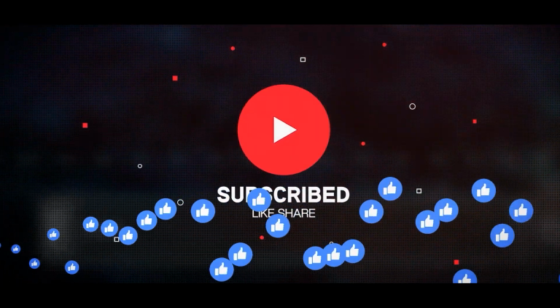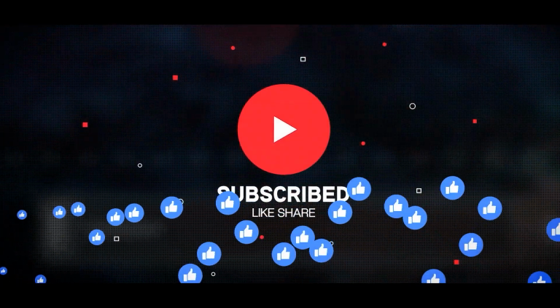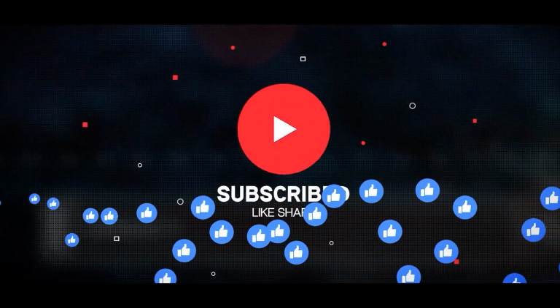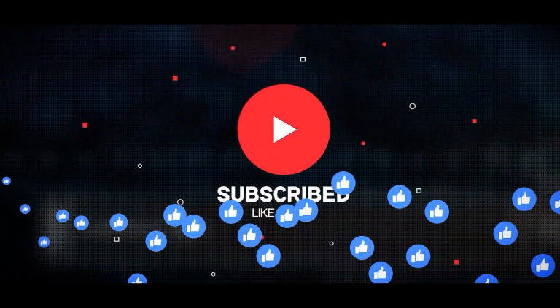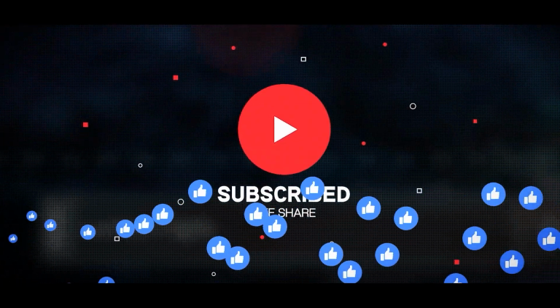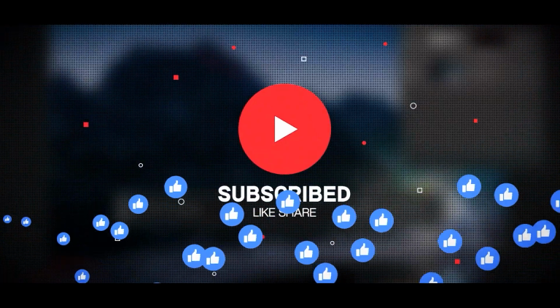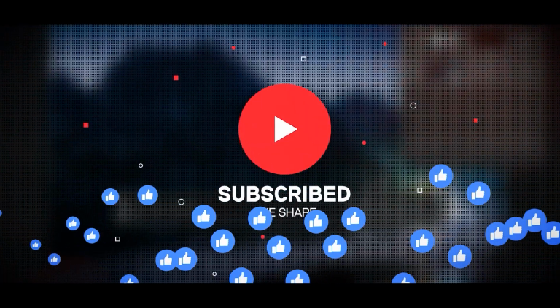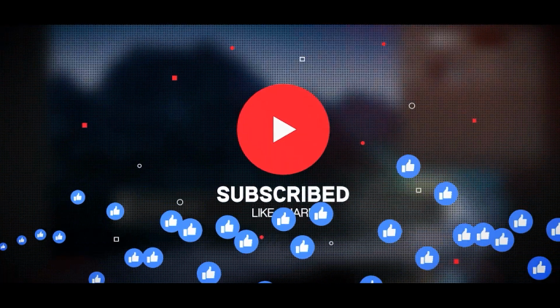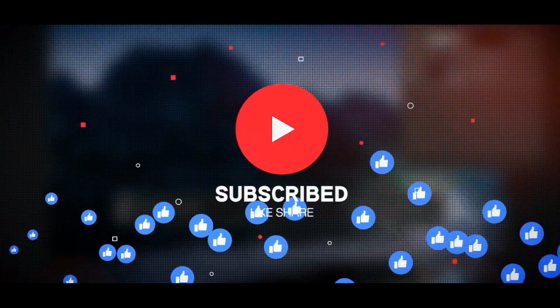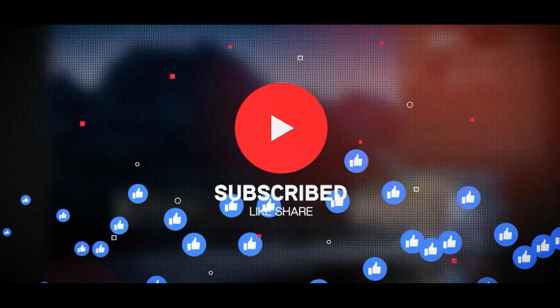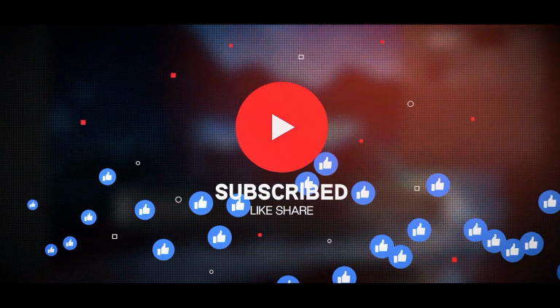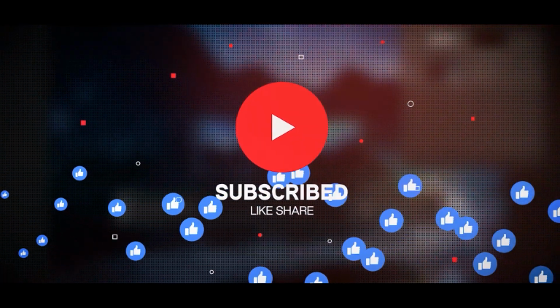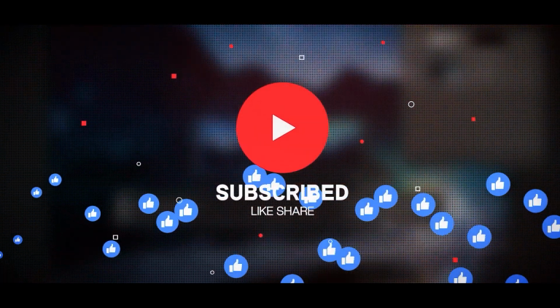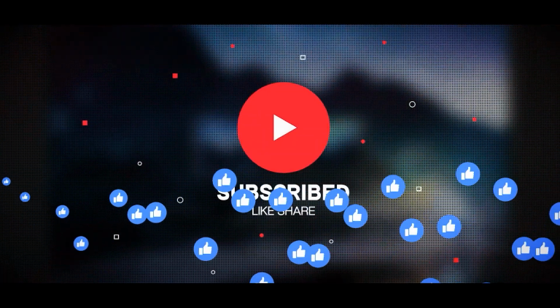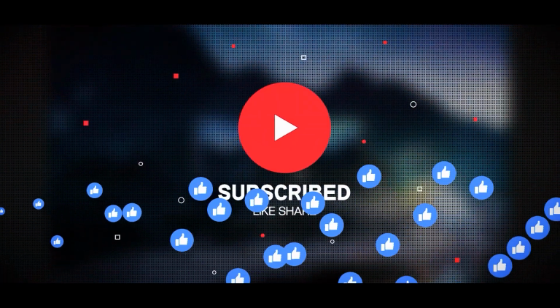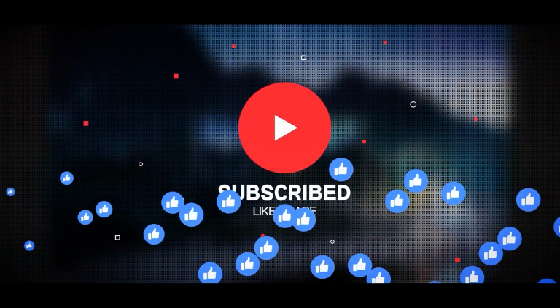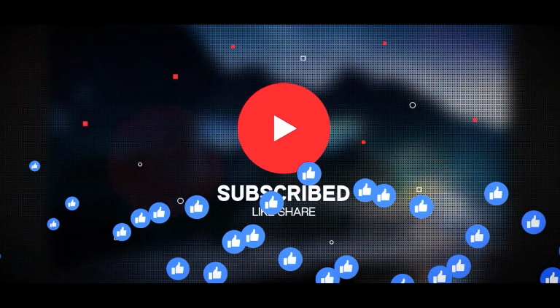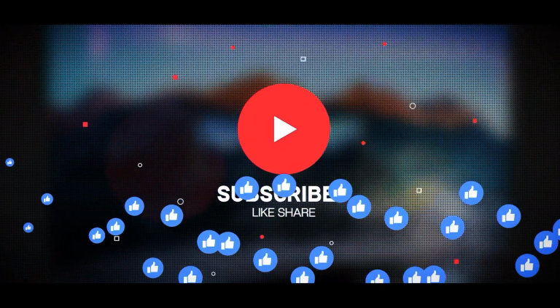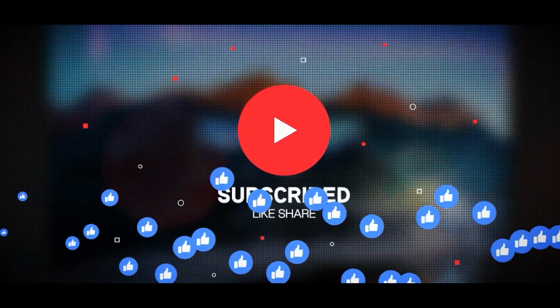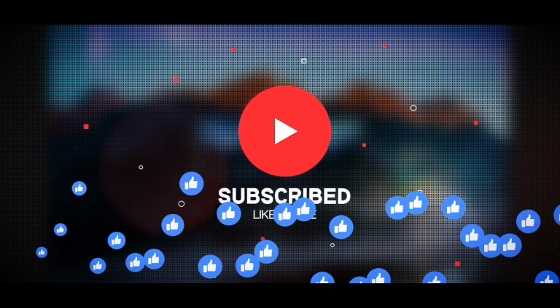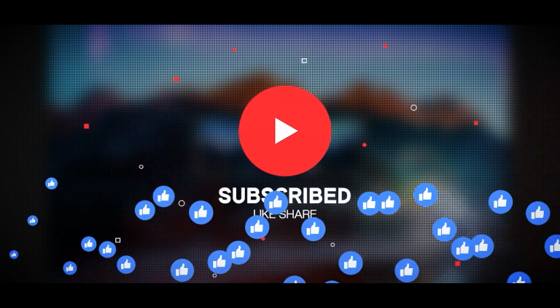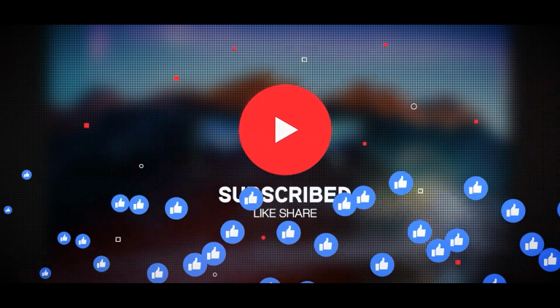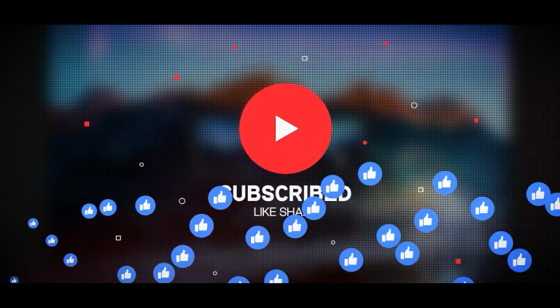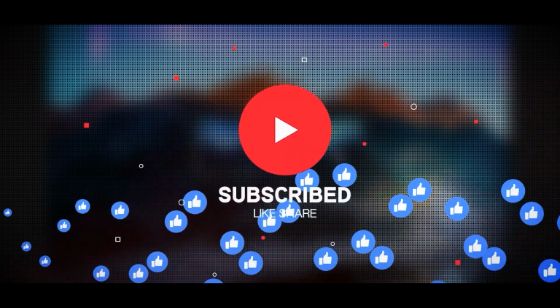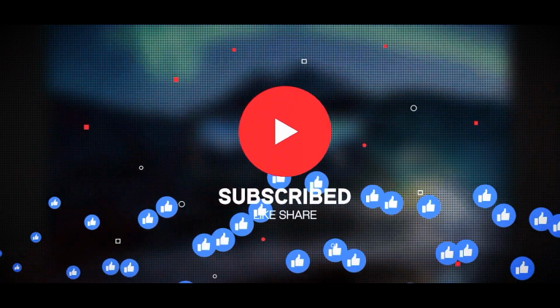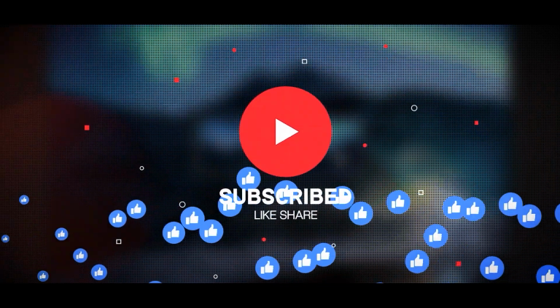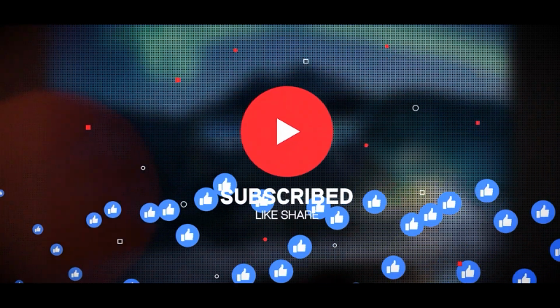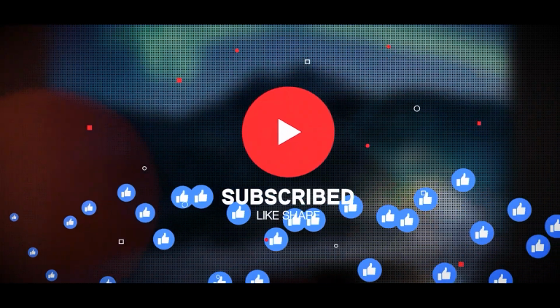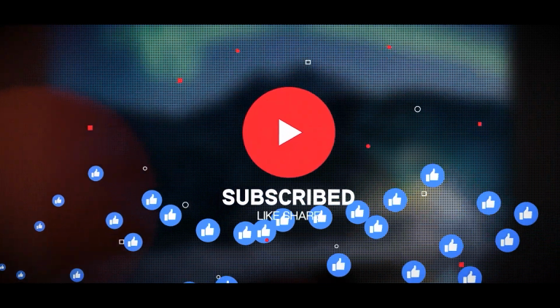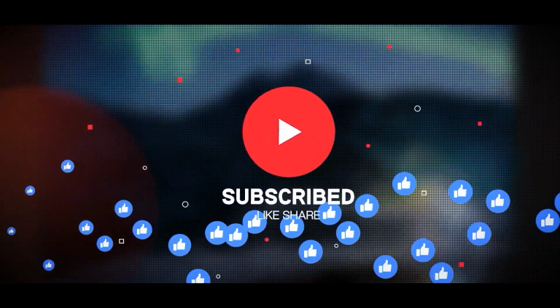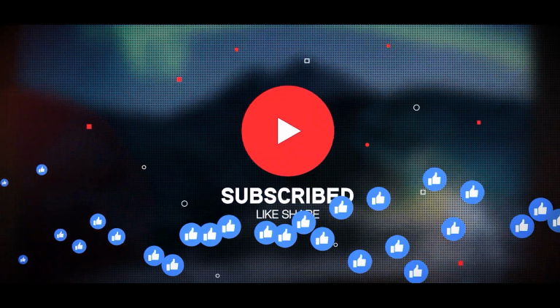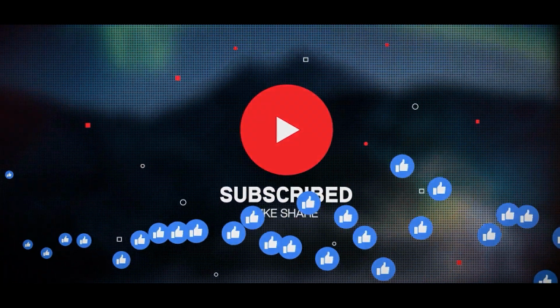That's all for now. For more videos like this, subscribe to this channel. Thank you for watching, and see you in the next video.